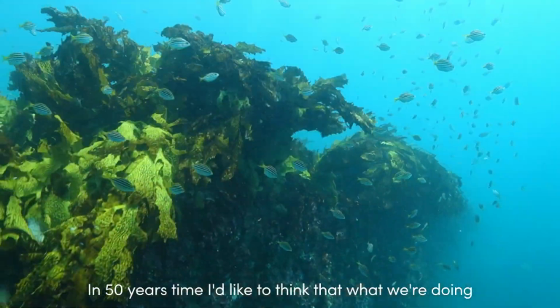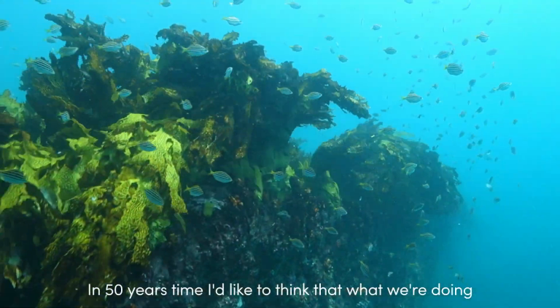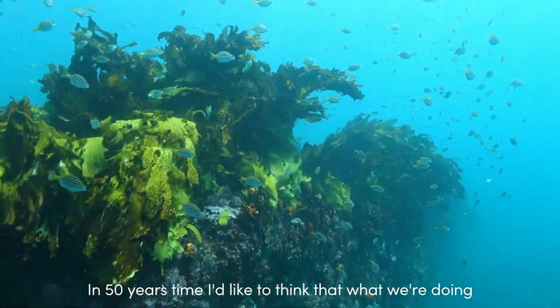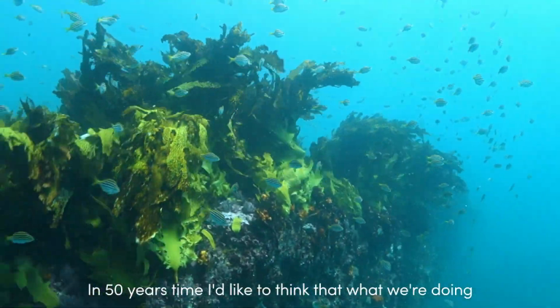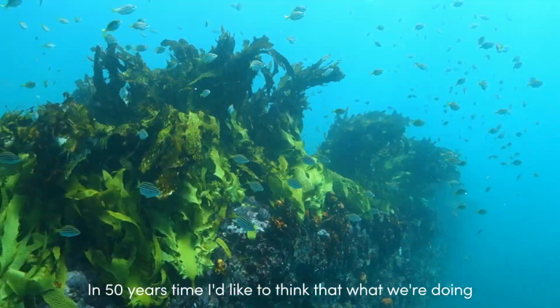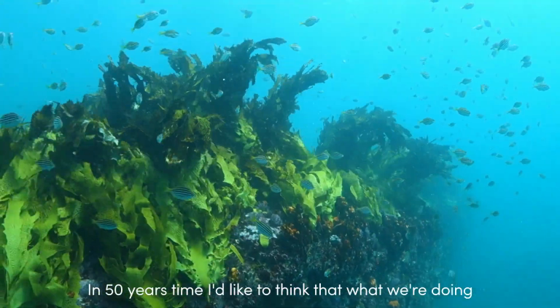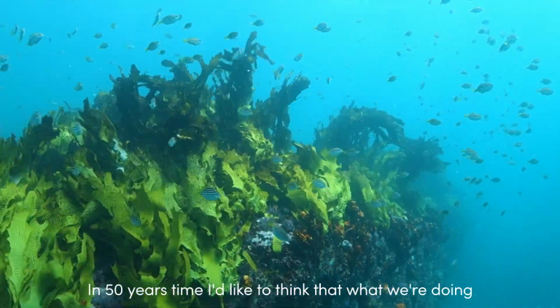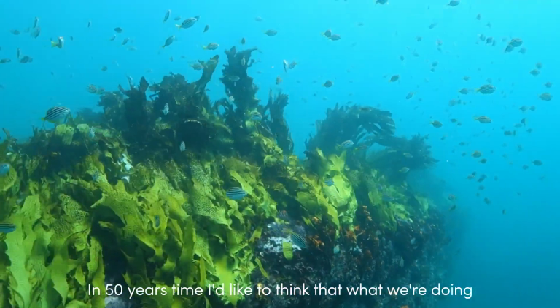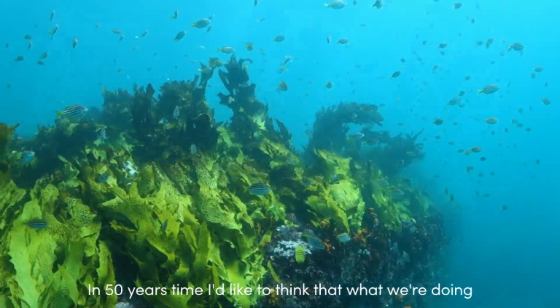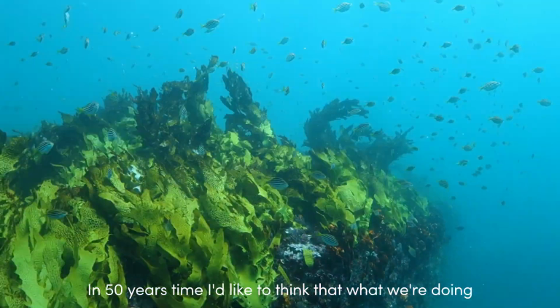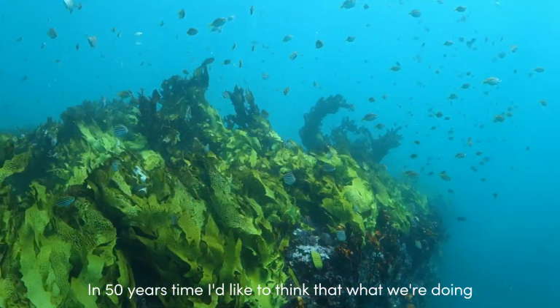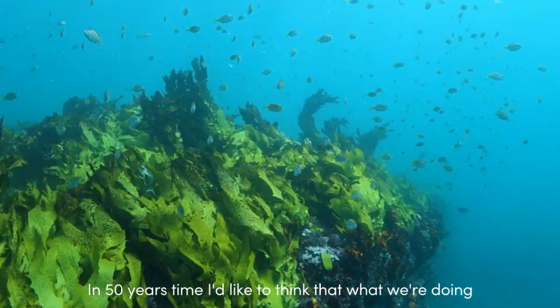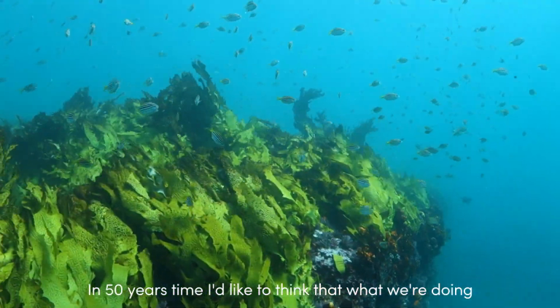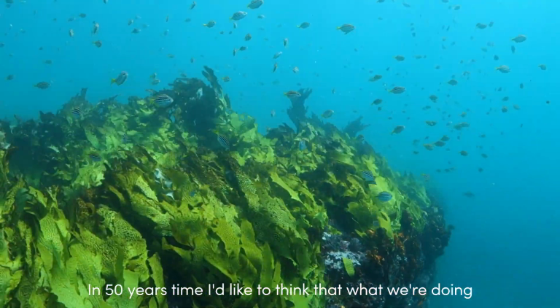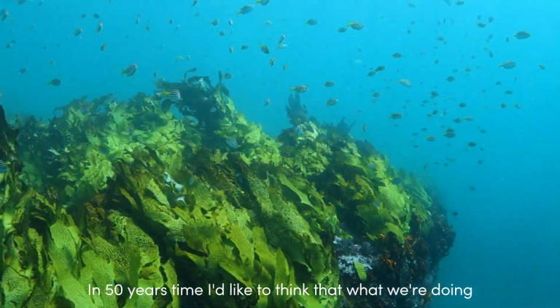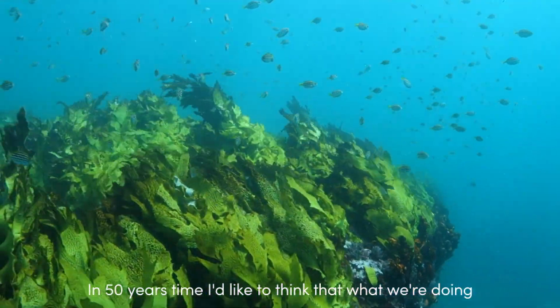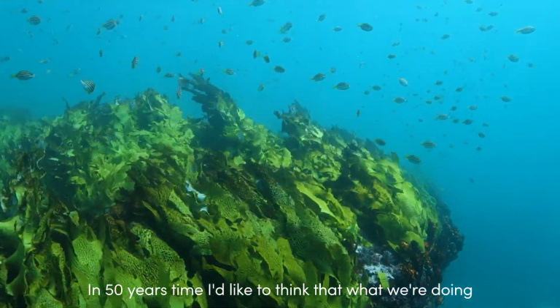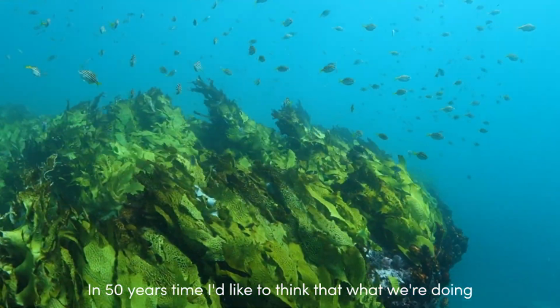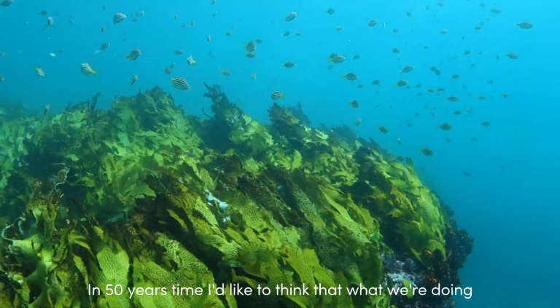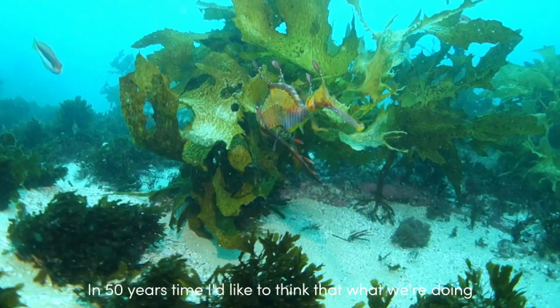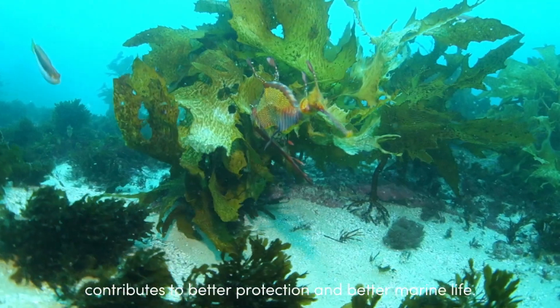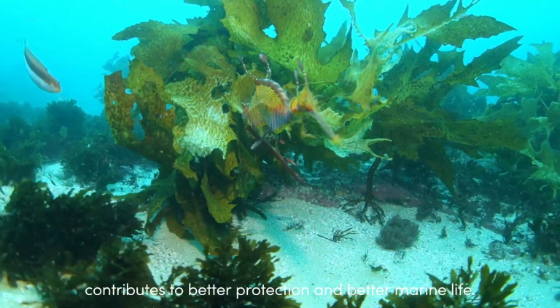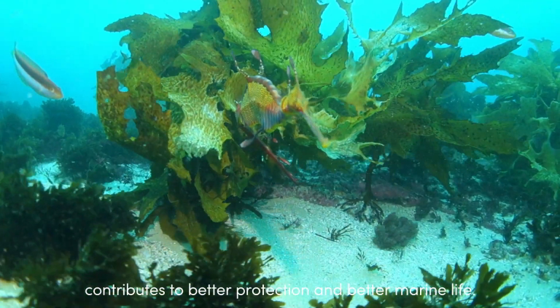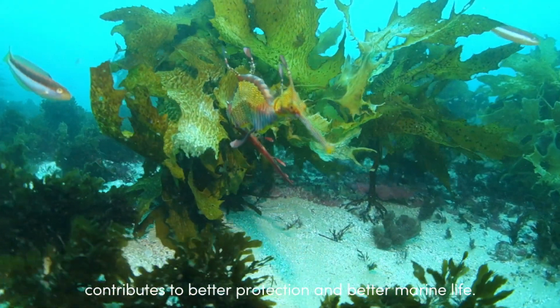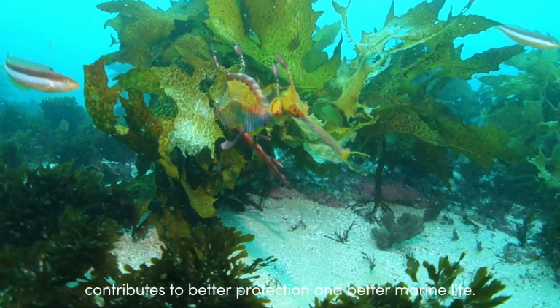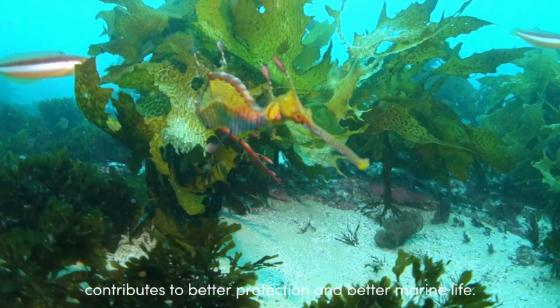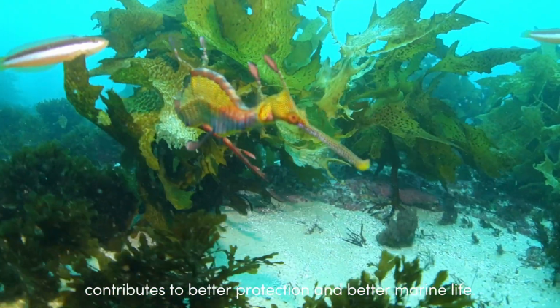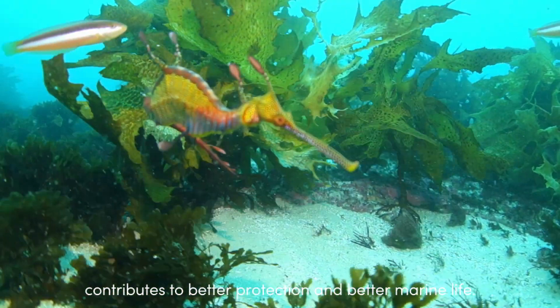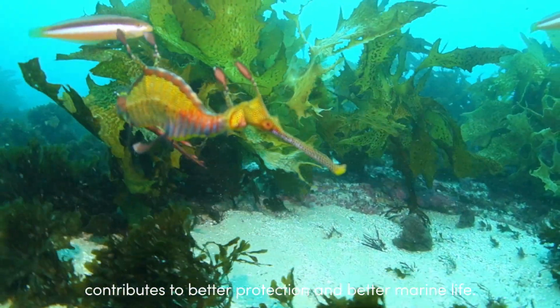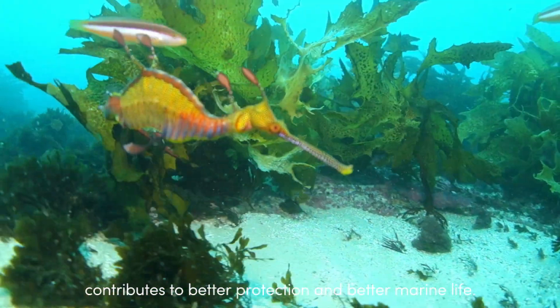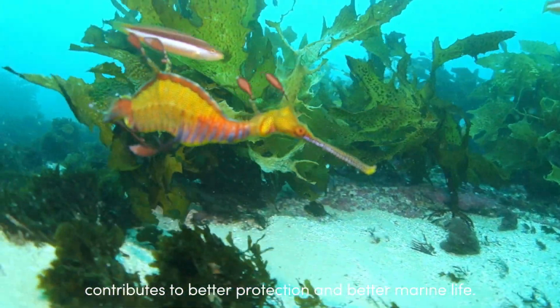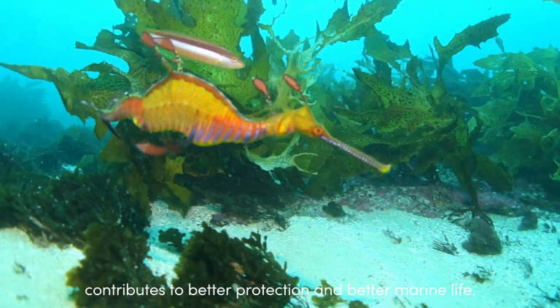In 50 years time I'd like to think that what we're doing contributes to better protection and better marine life.